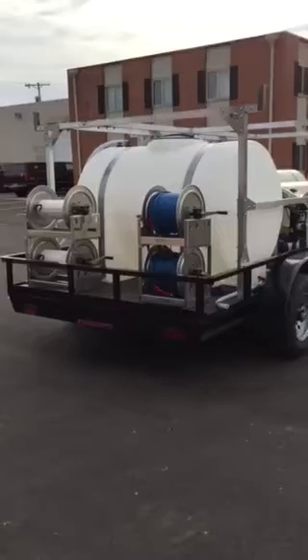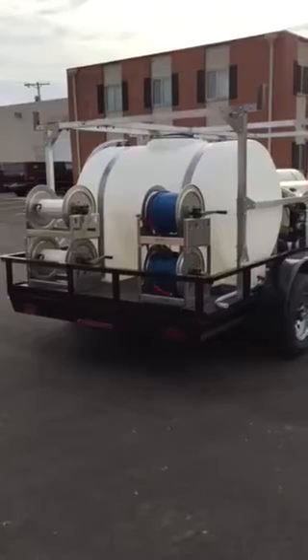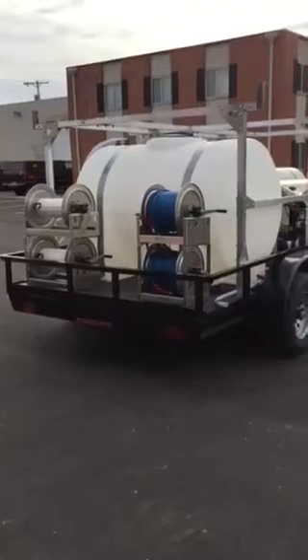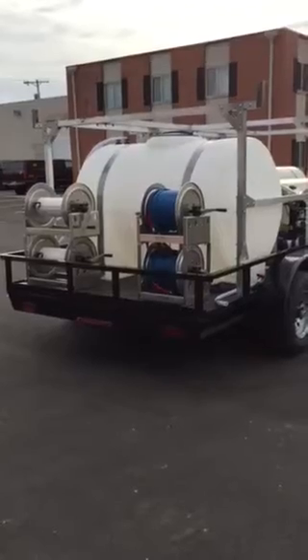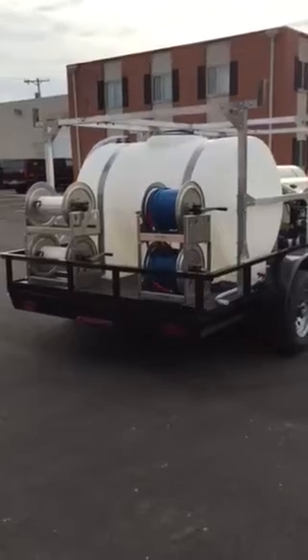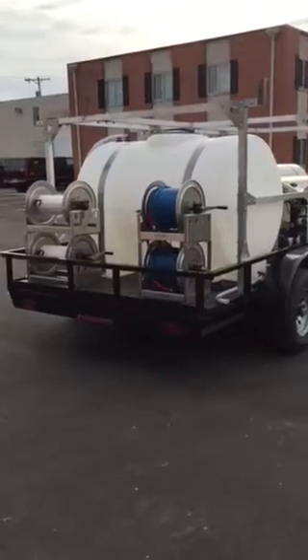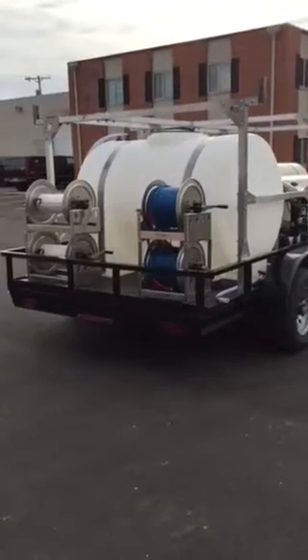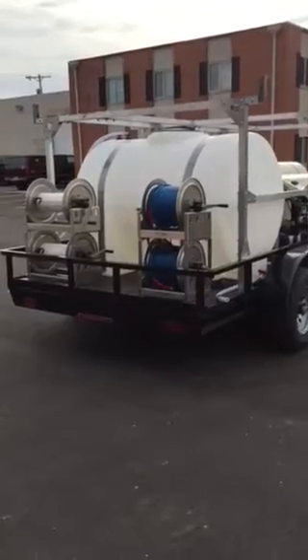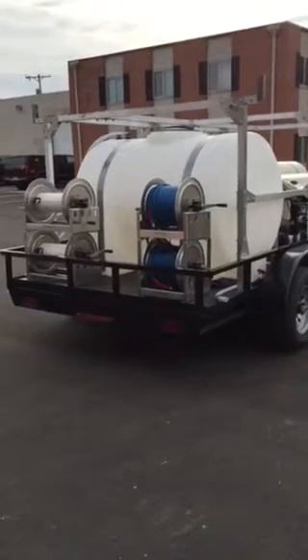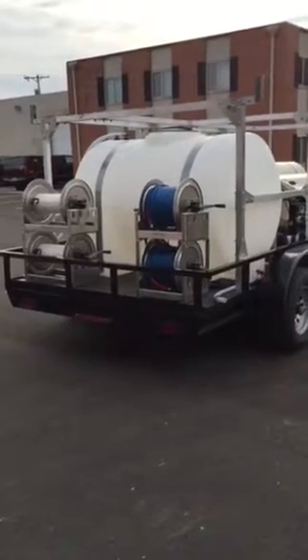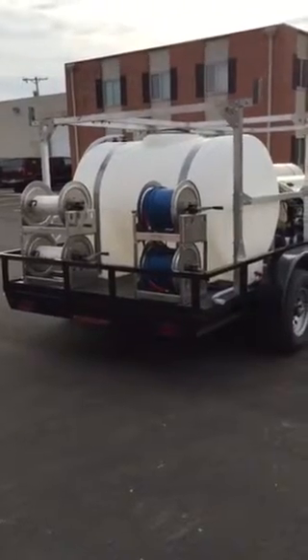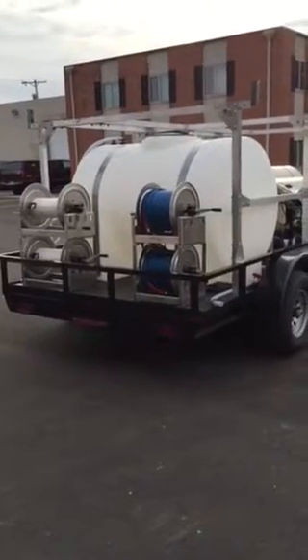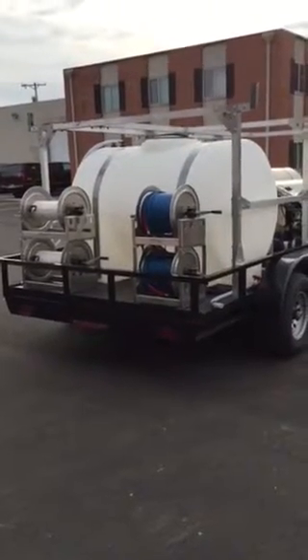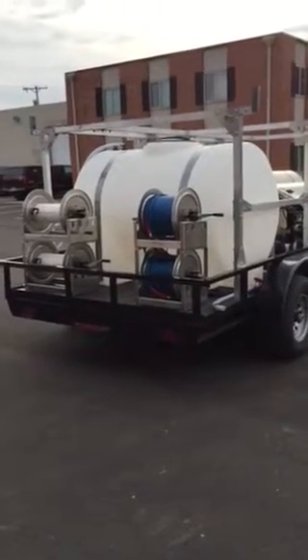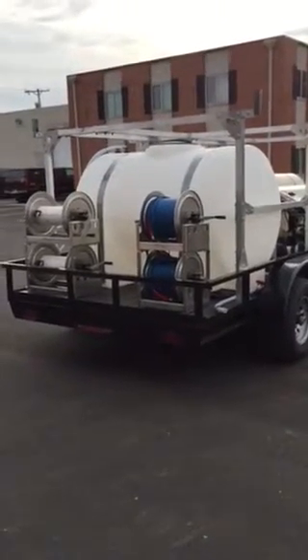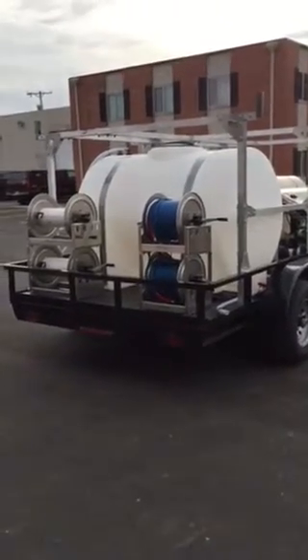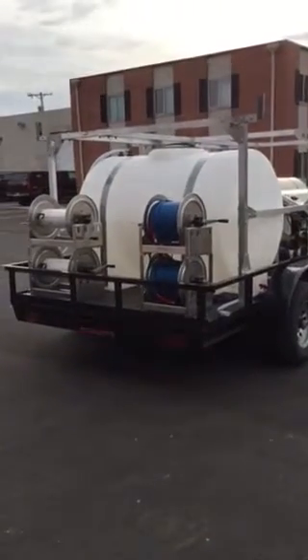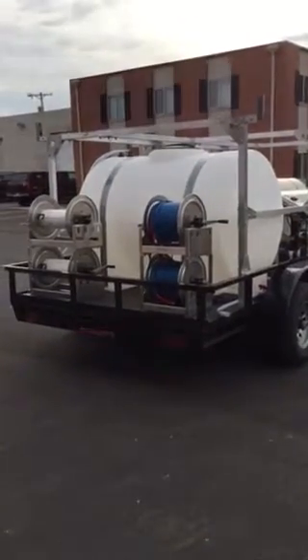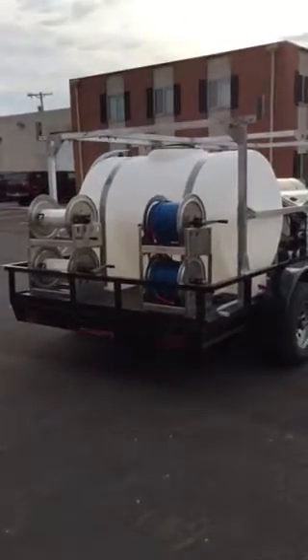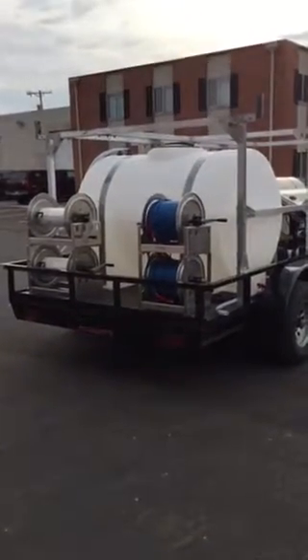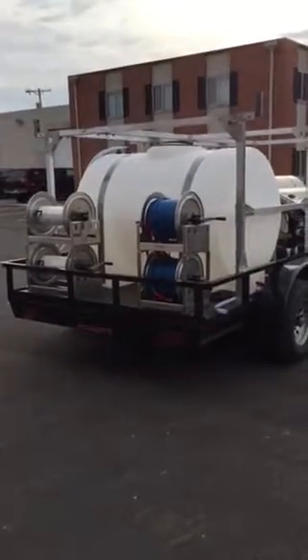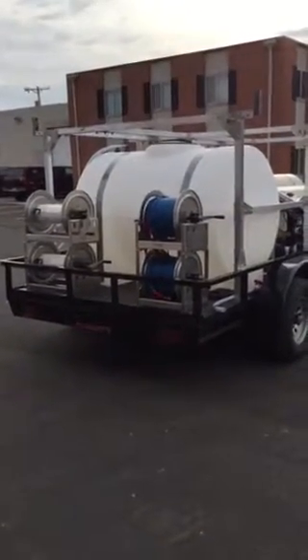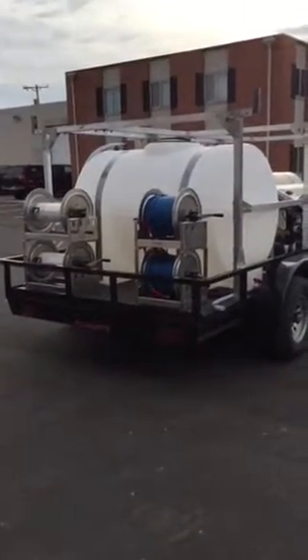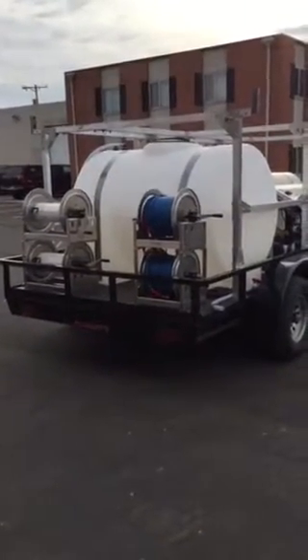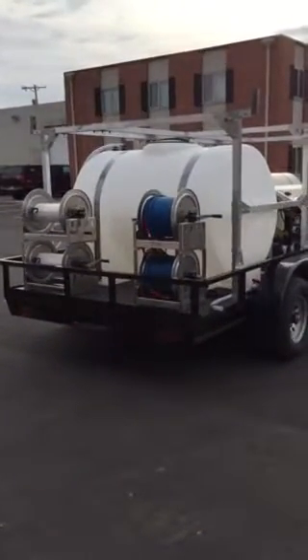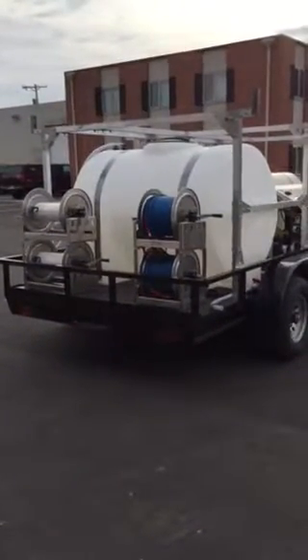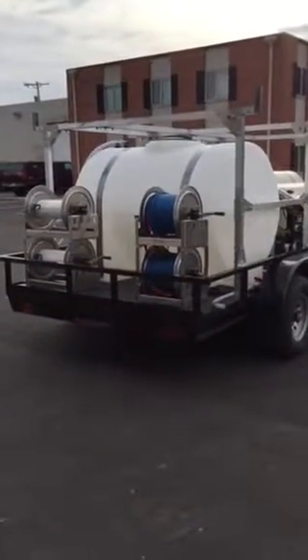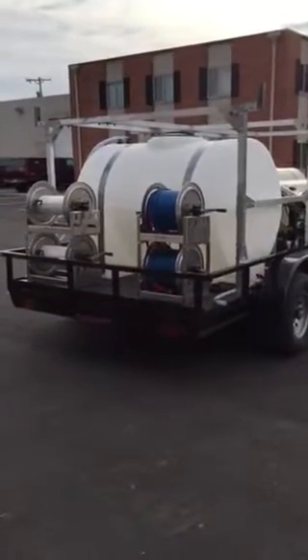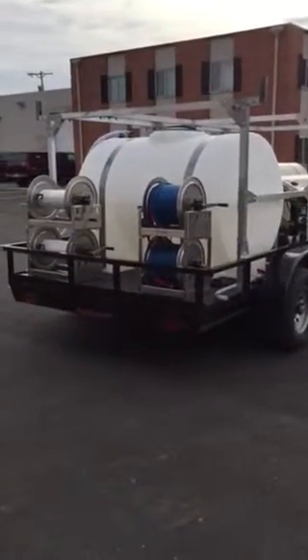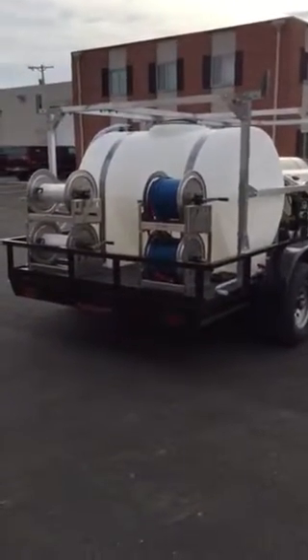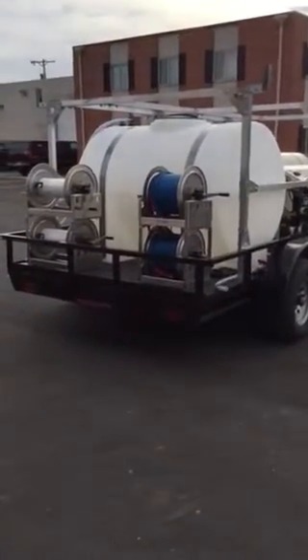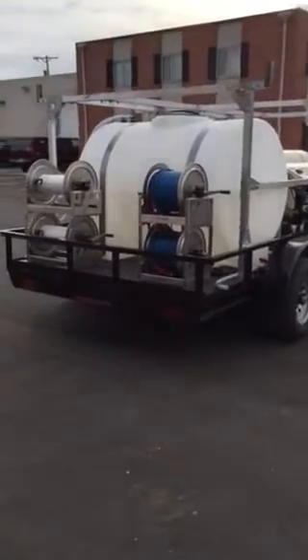How you doing? Paul from Power Wash Store here. I want to show you a new custom build trailer that we just did.